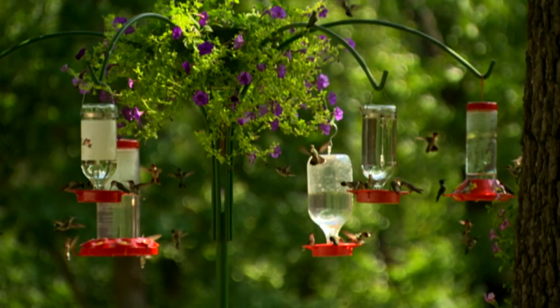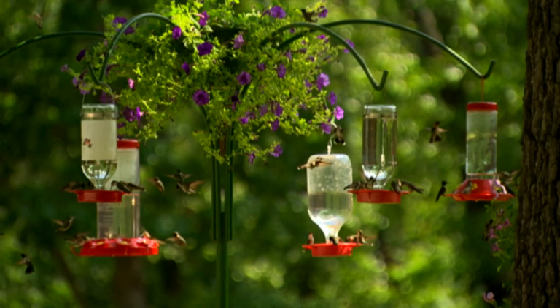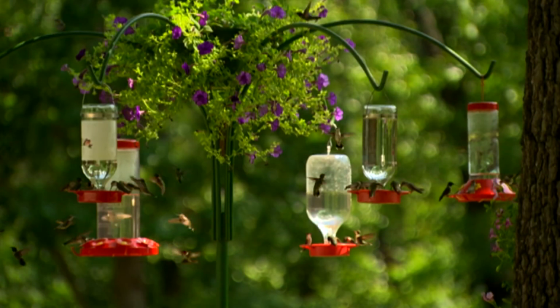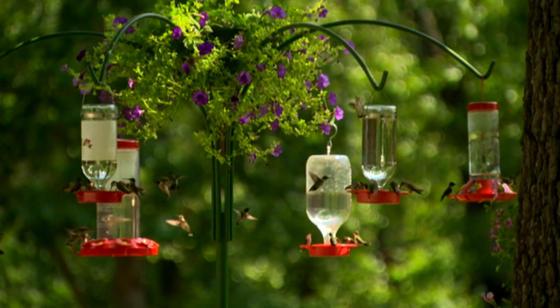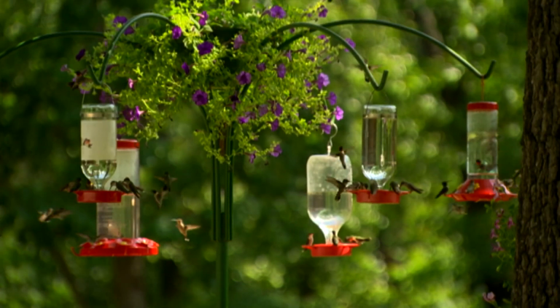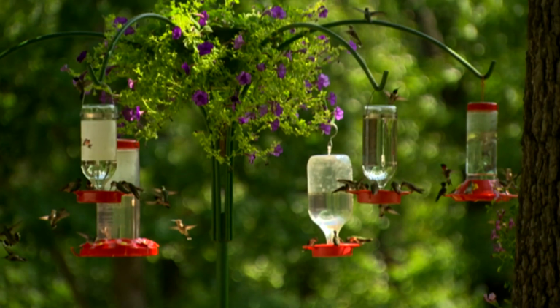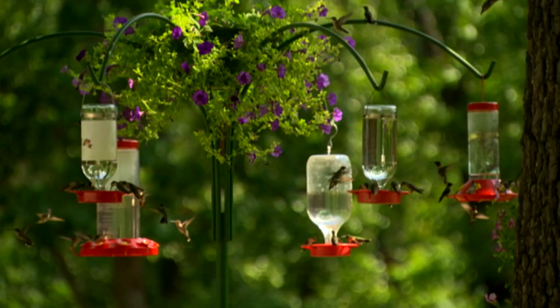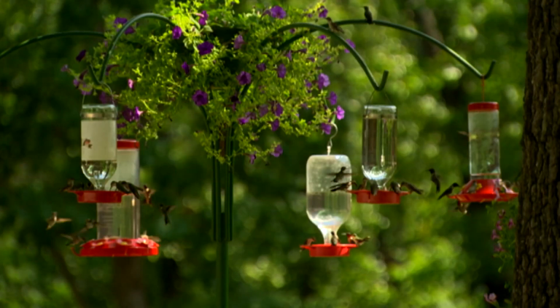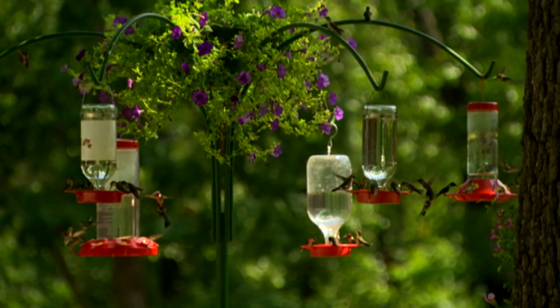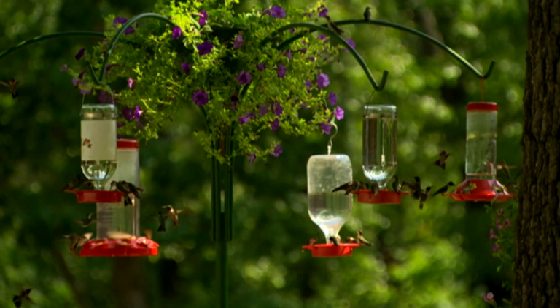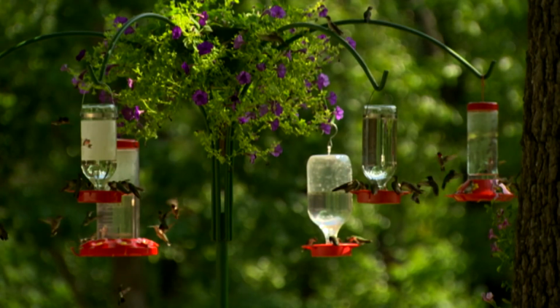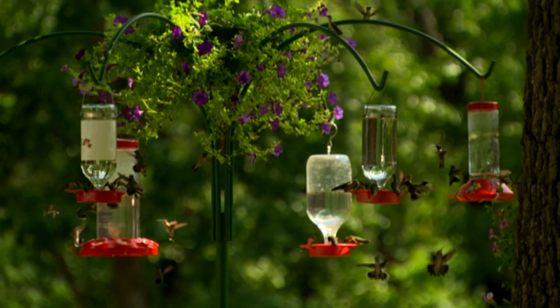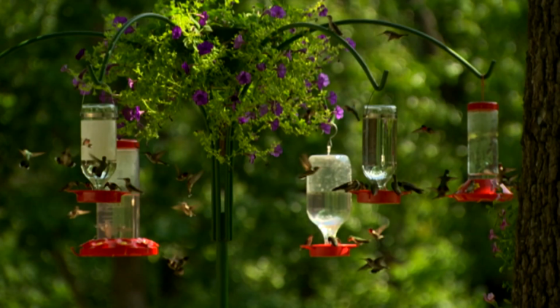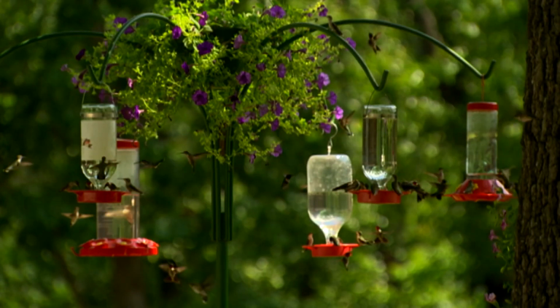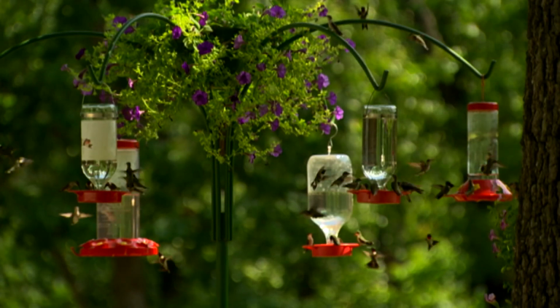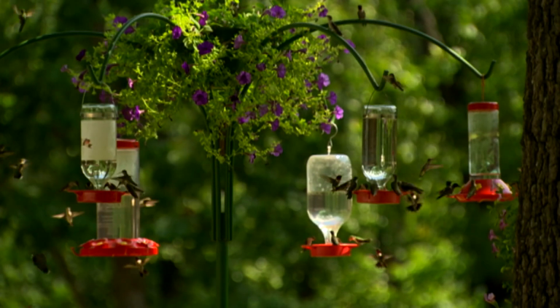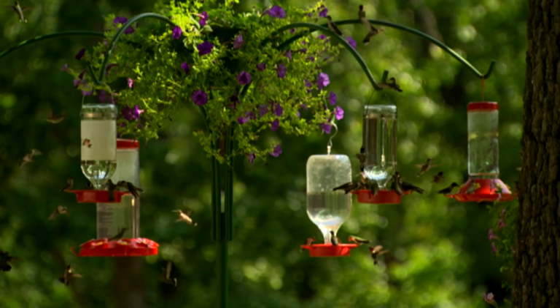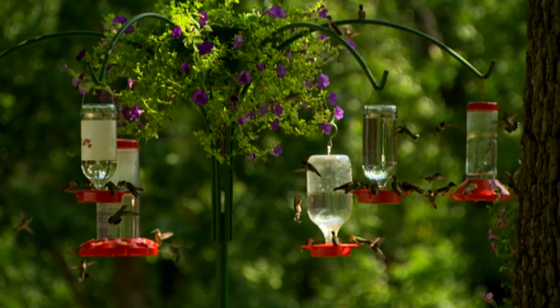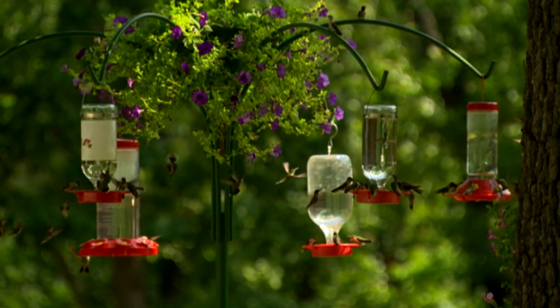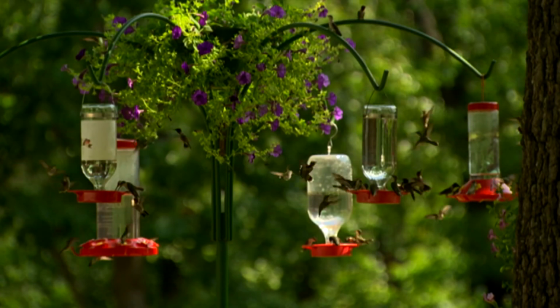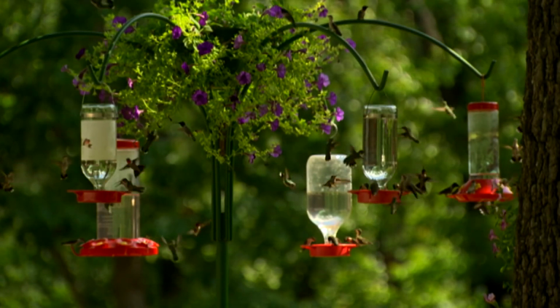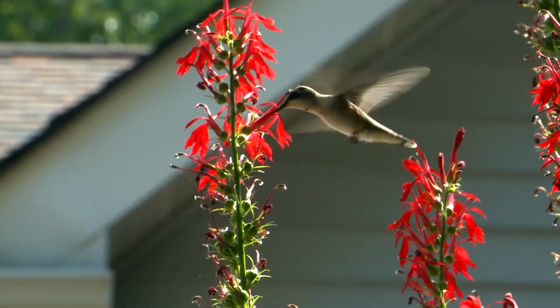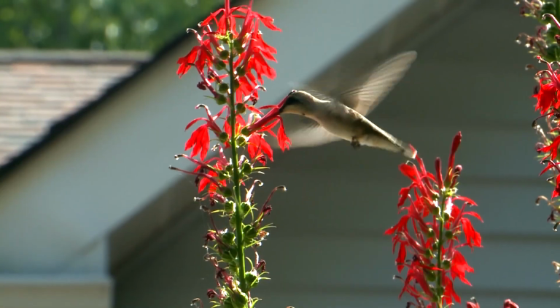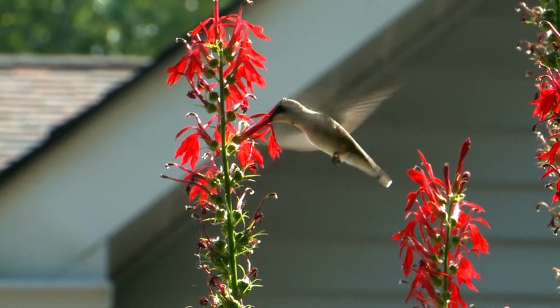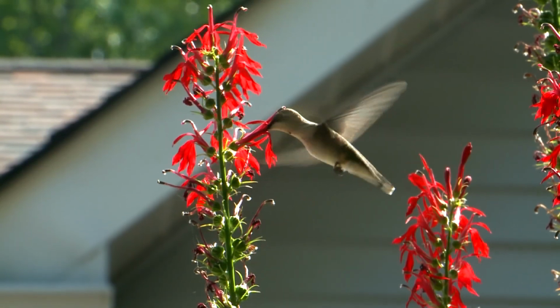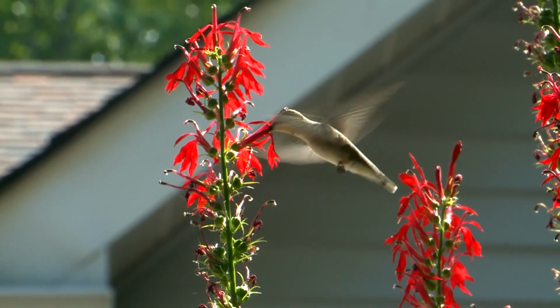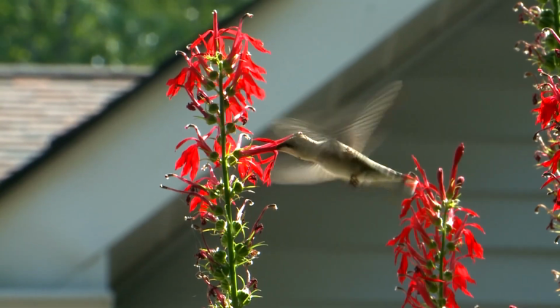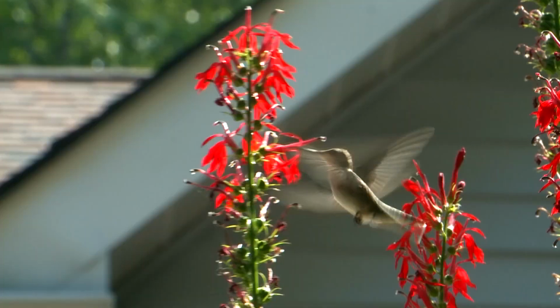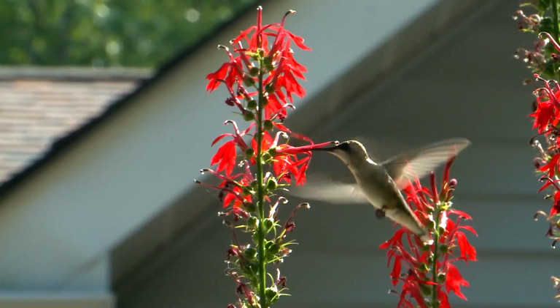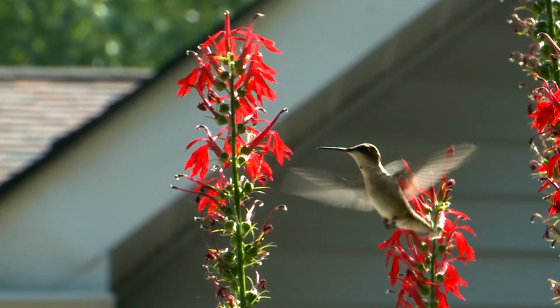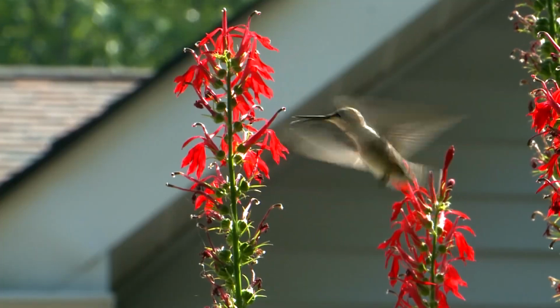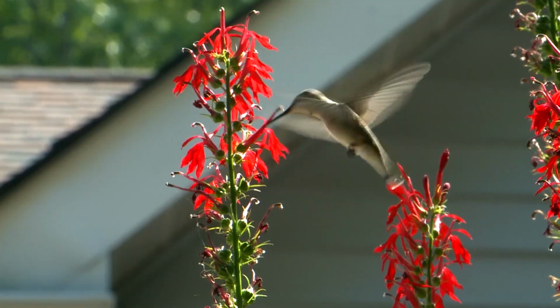Hummingbirds are often spotted around flowering plants or hummingbird feeders, and they're great pollinators for many plants.